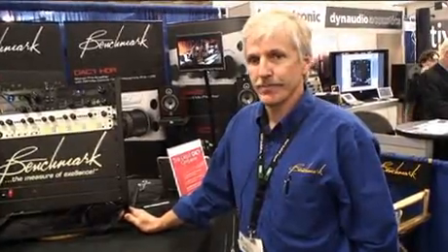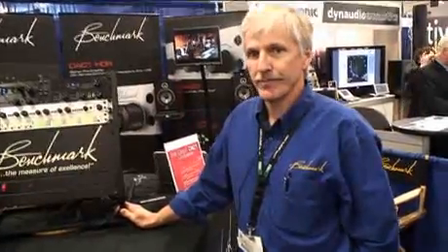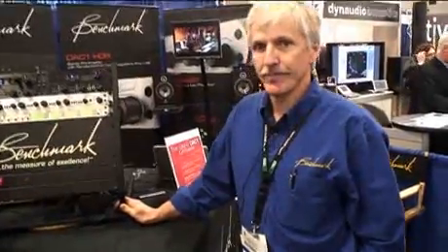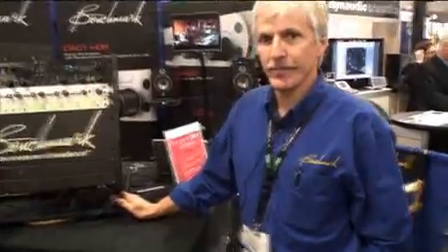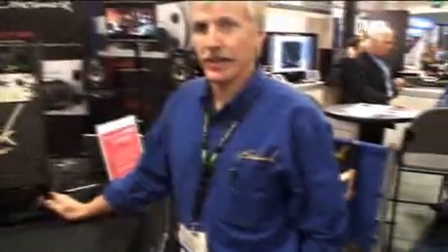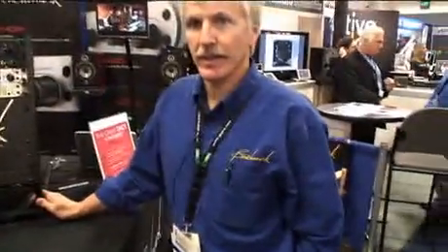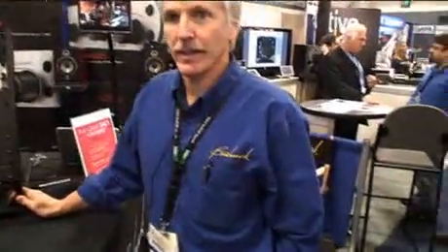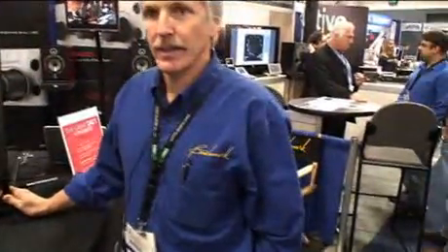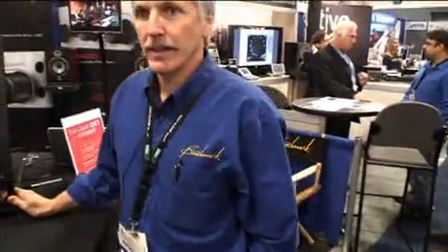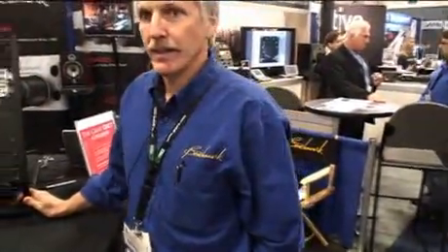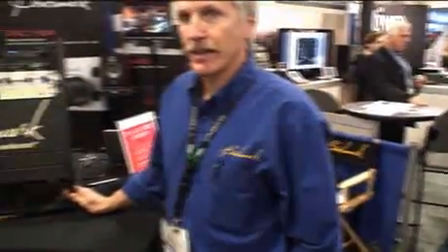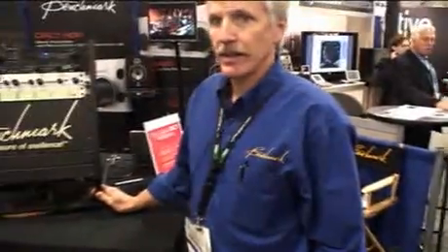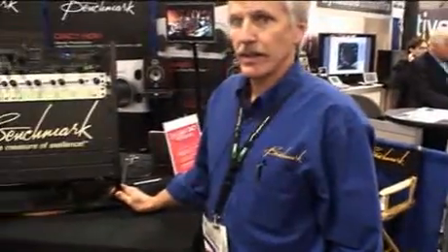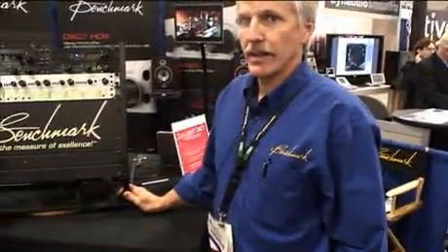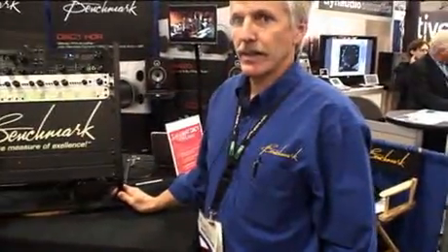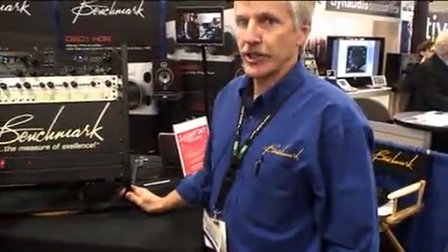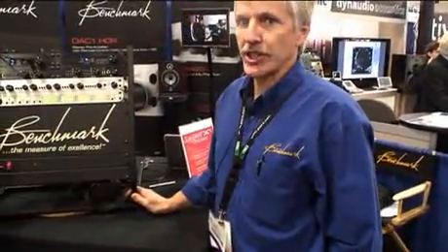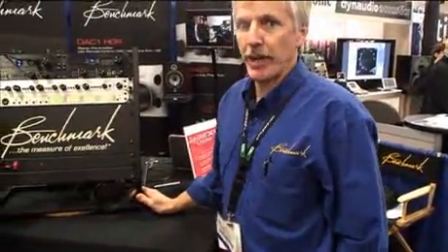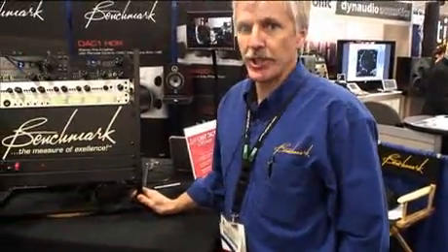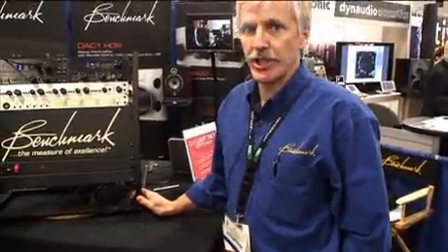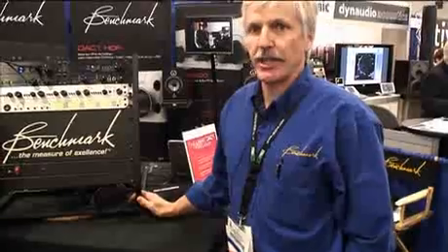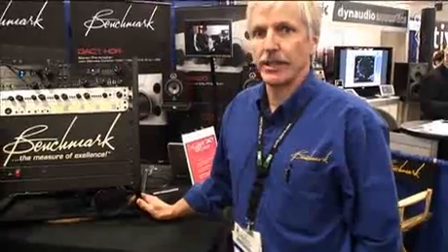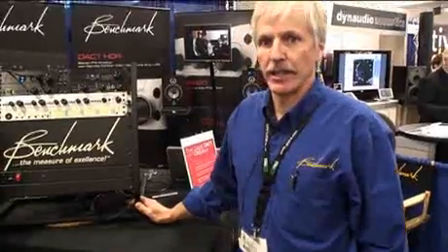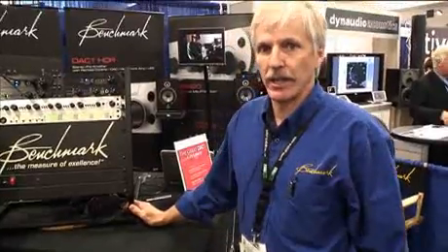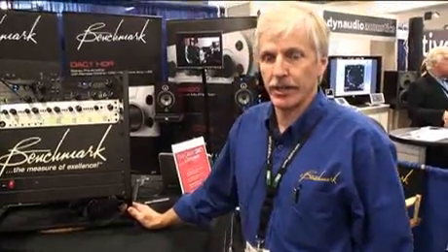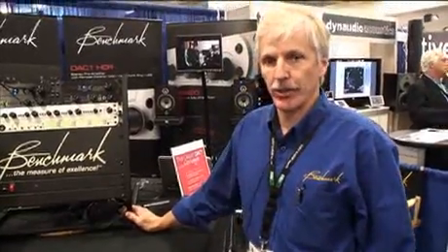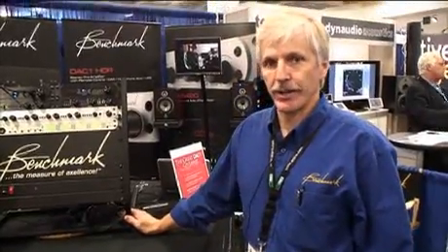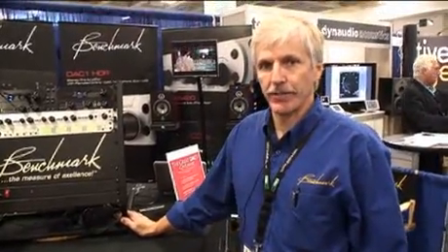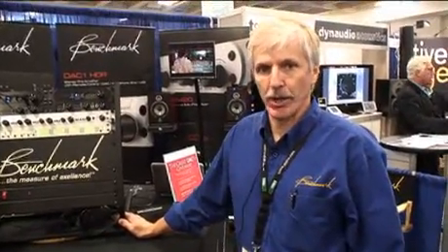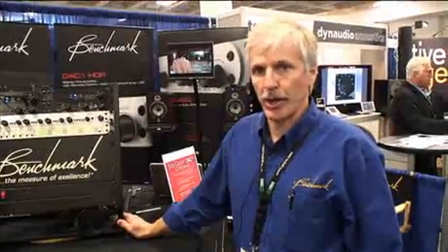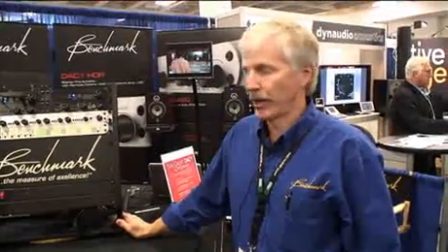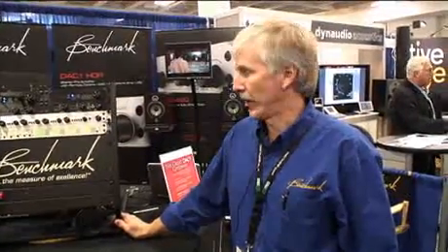What's the I/O on the firewire card? It's 16x16 I/O on the firewire card.